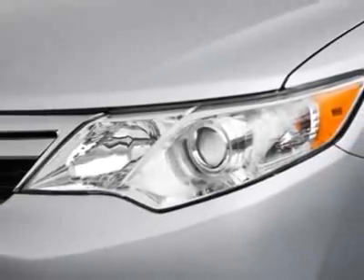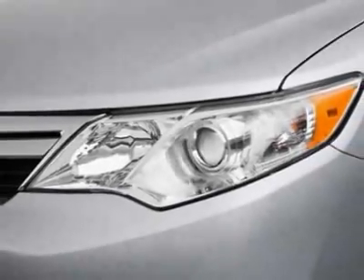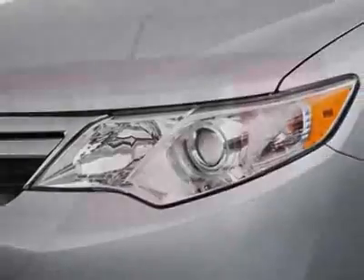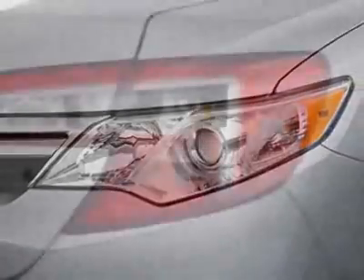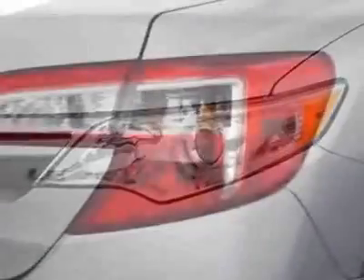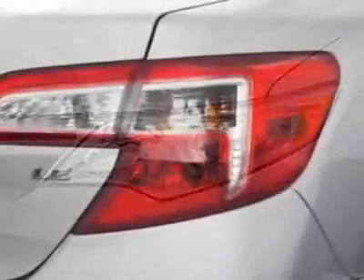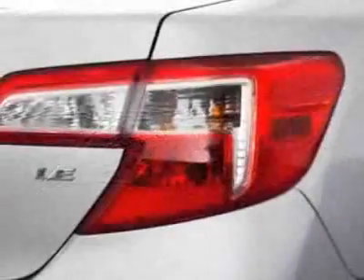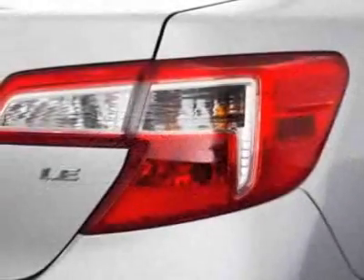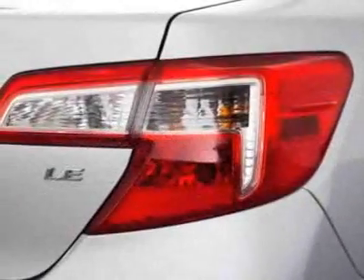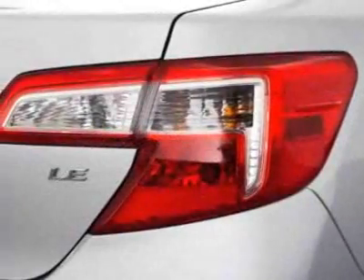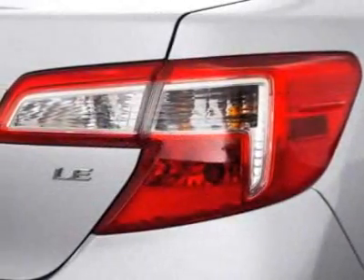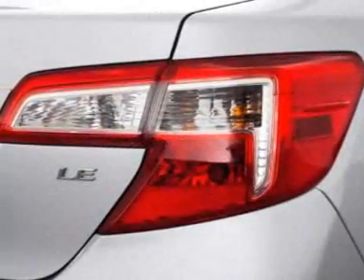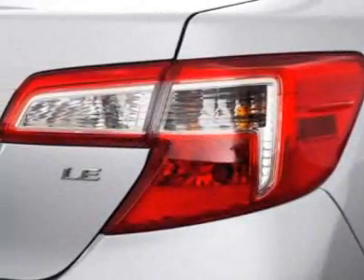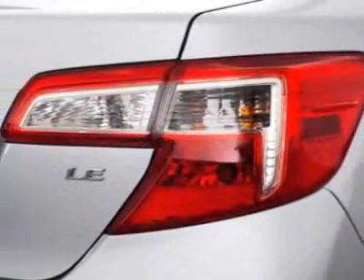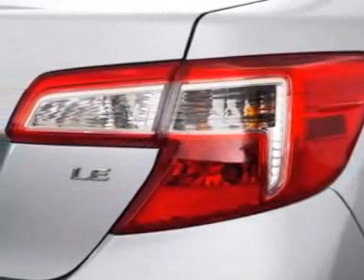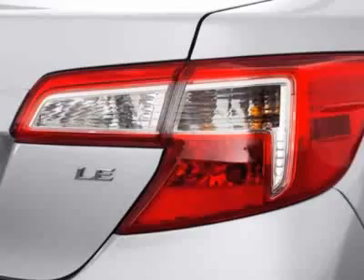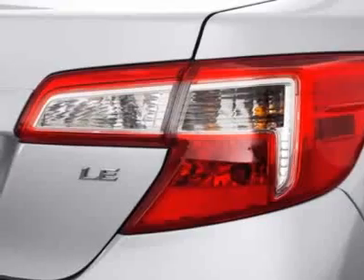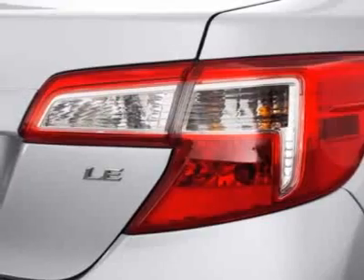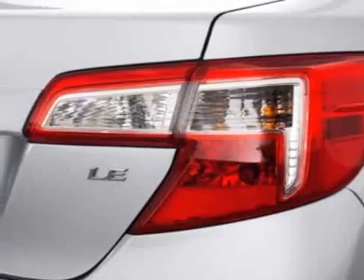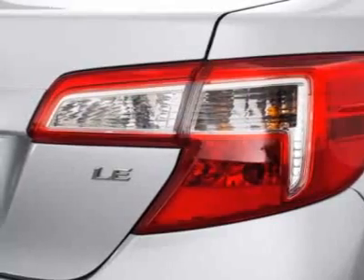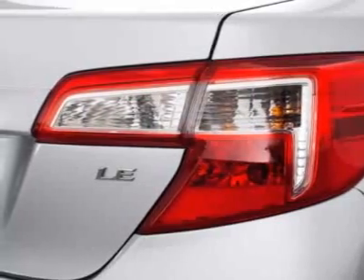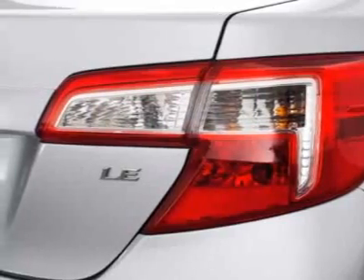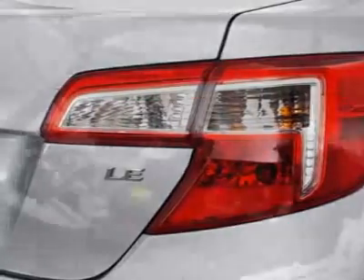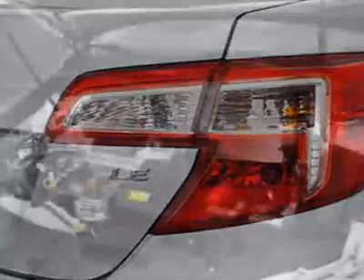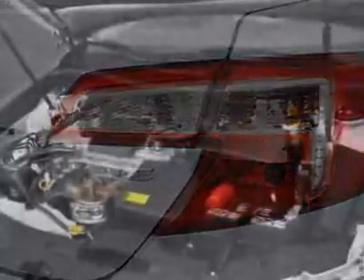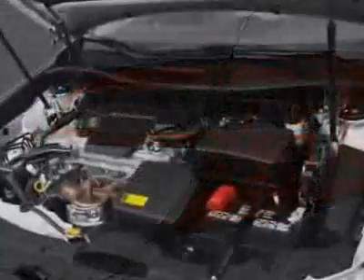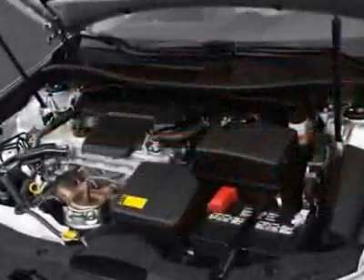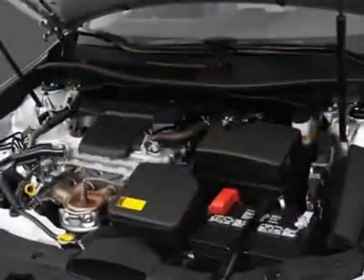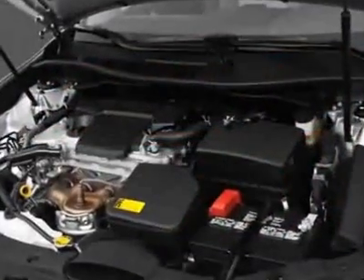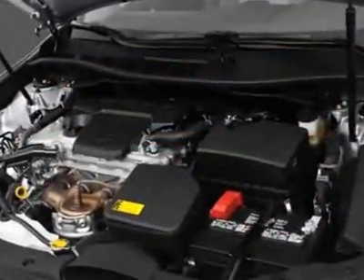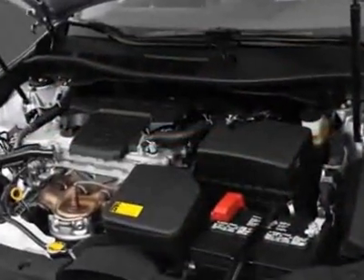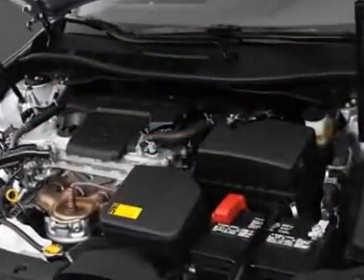This Camry boasts a 2.5 liter inline 4 engine and has an unspecified transmission.